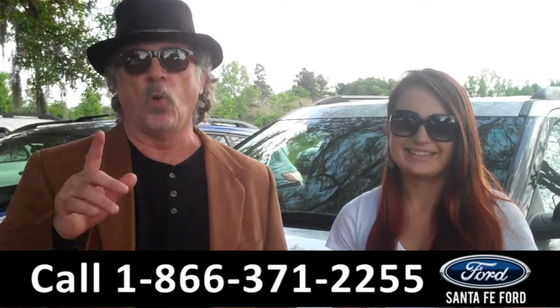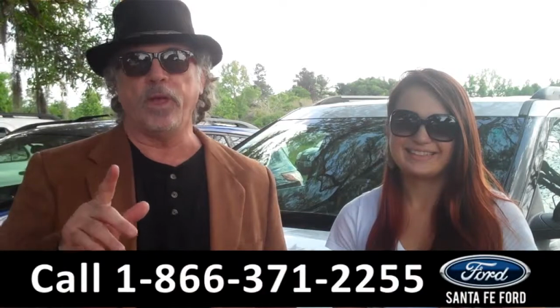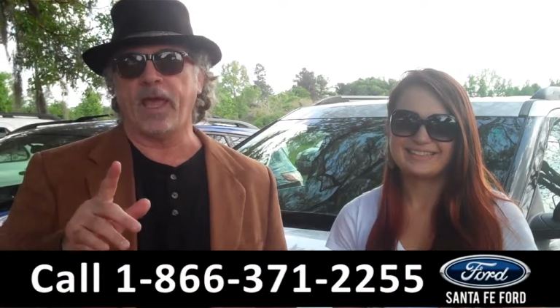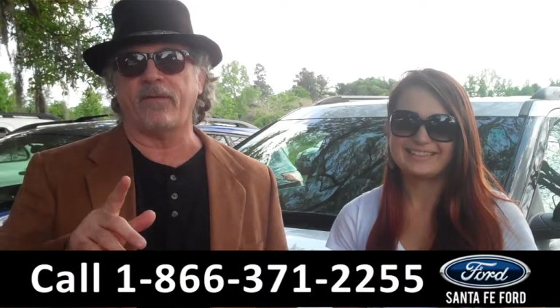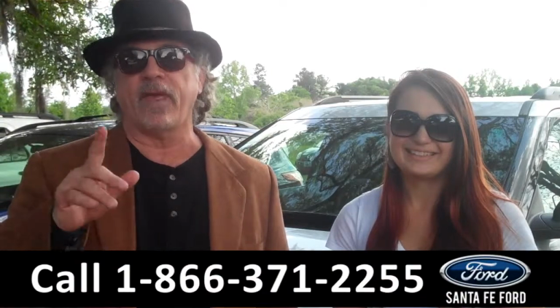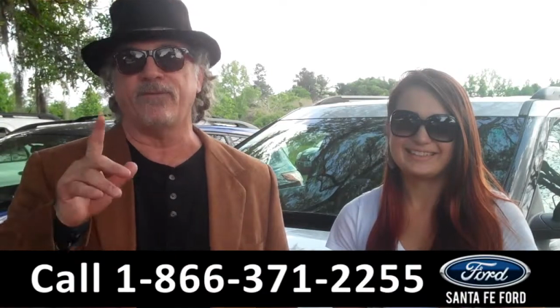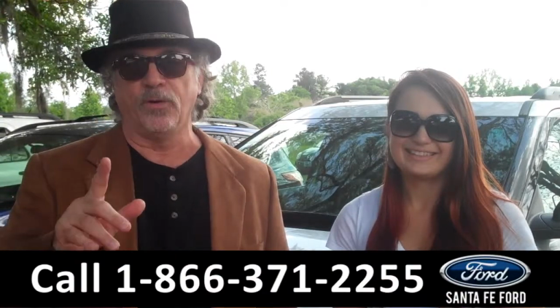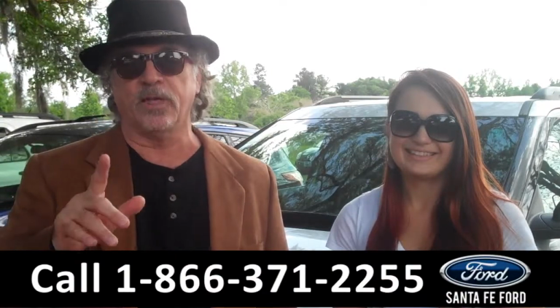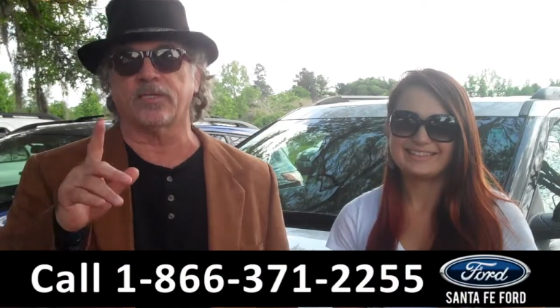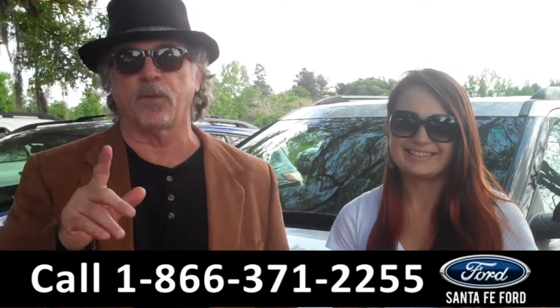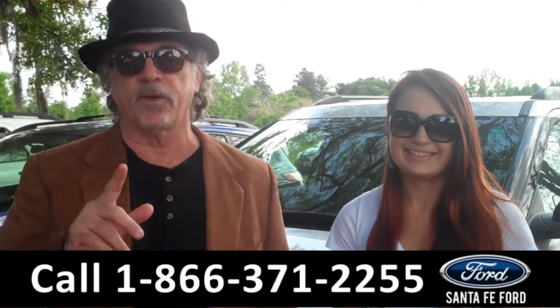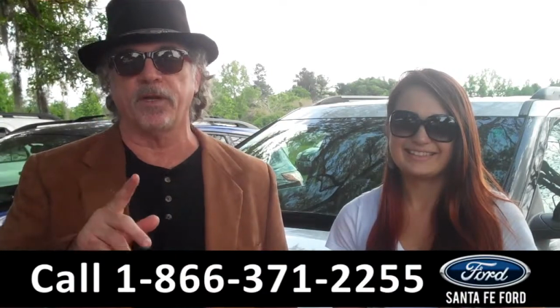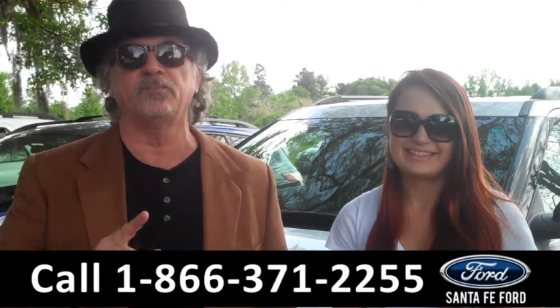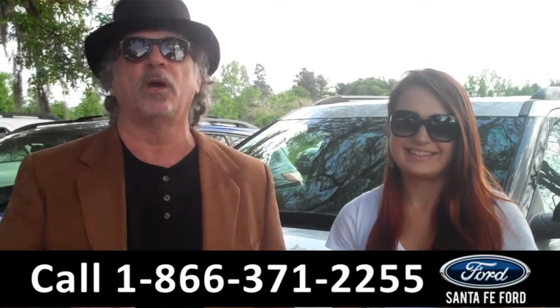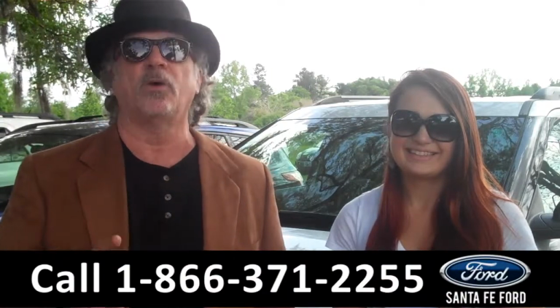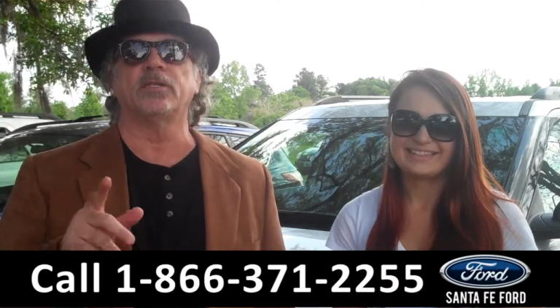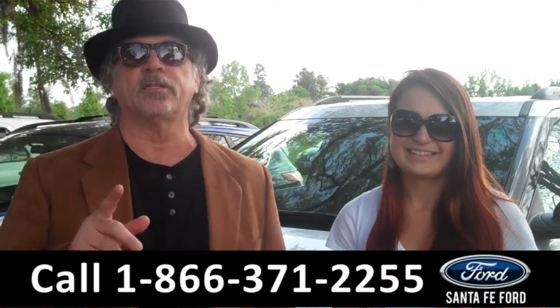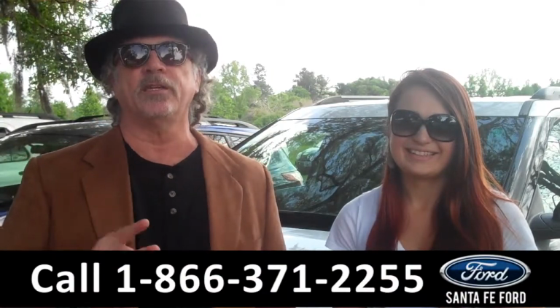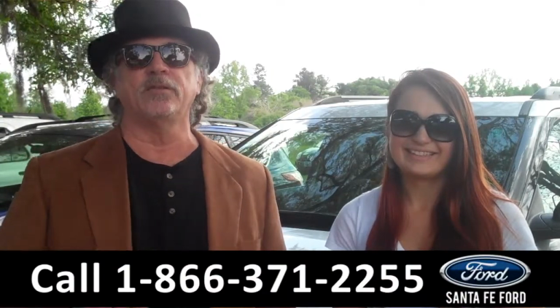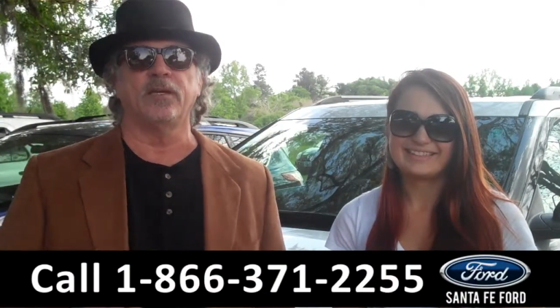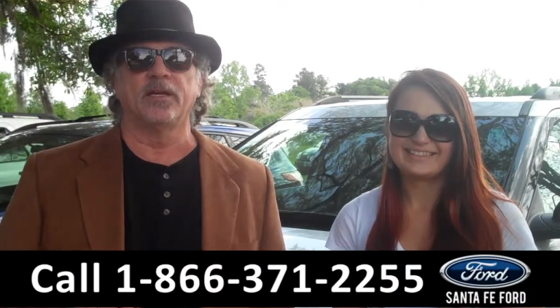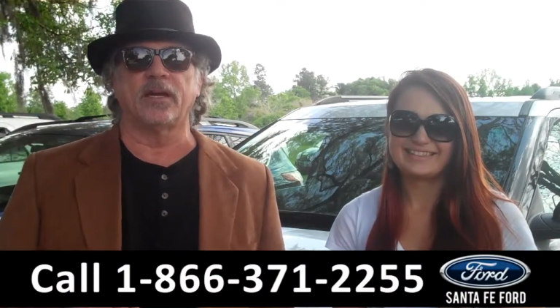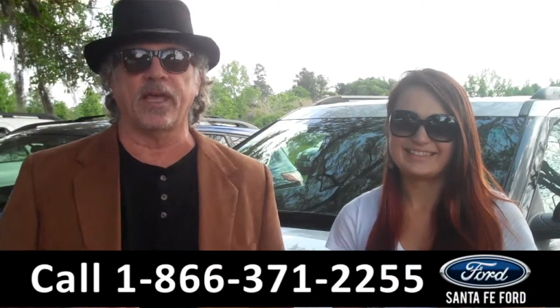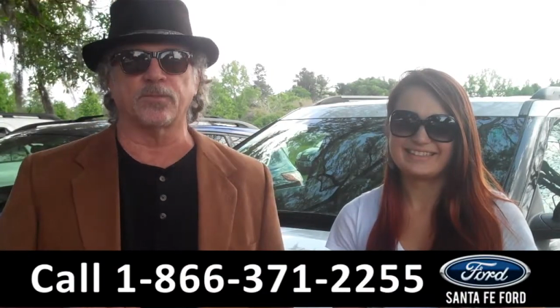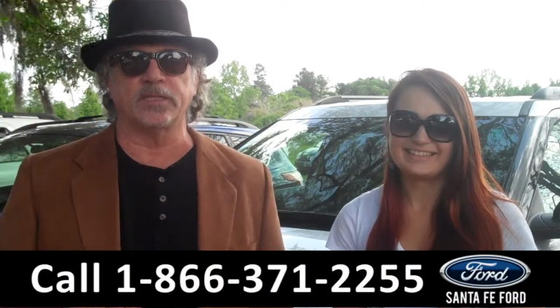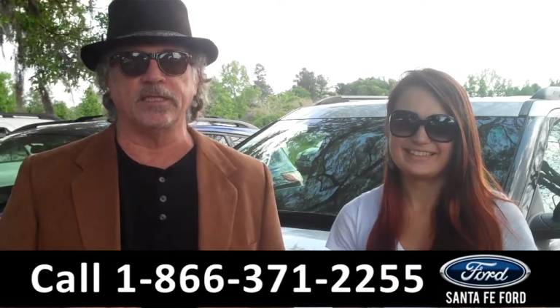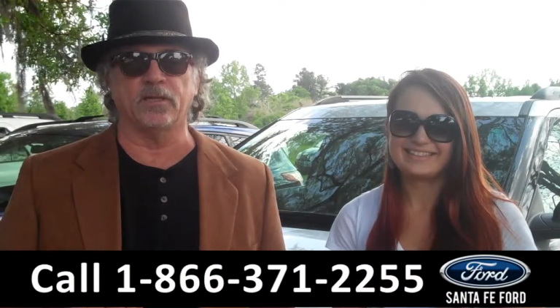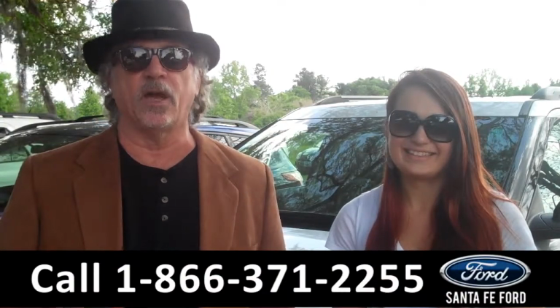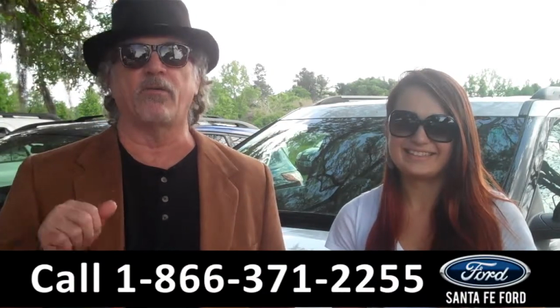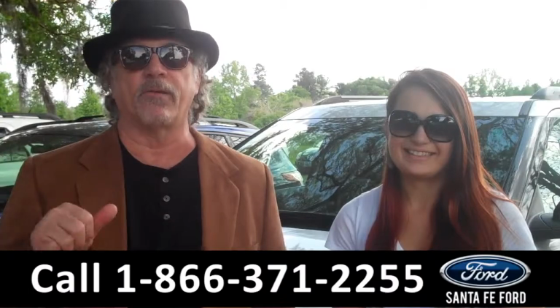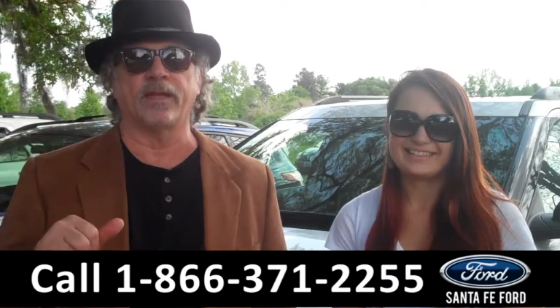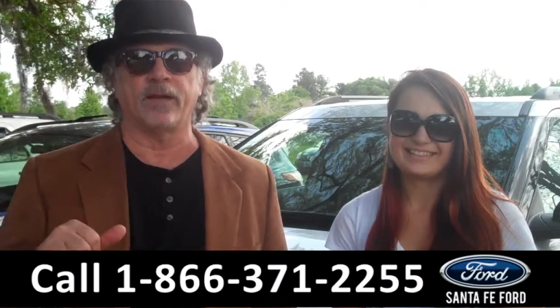We have a Ford Explorer here. Stay tuned — Carly has more details right now.